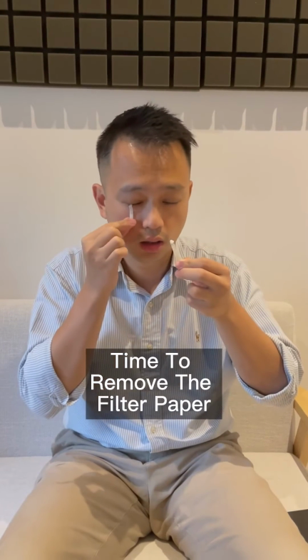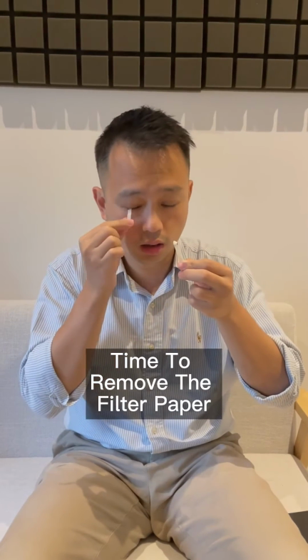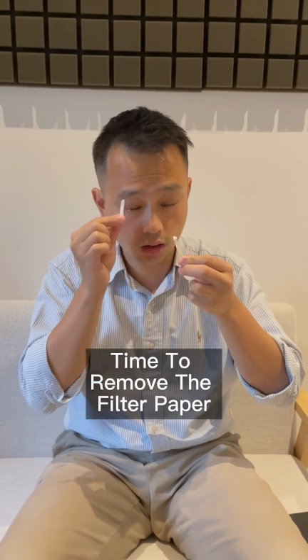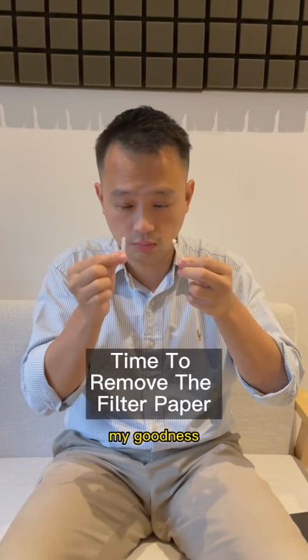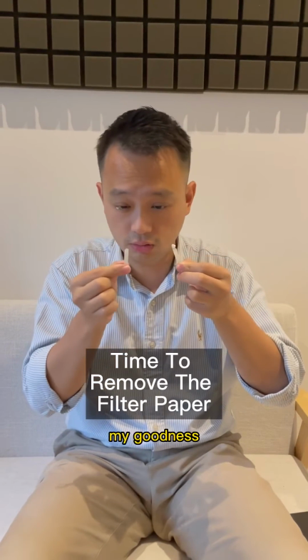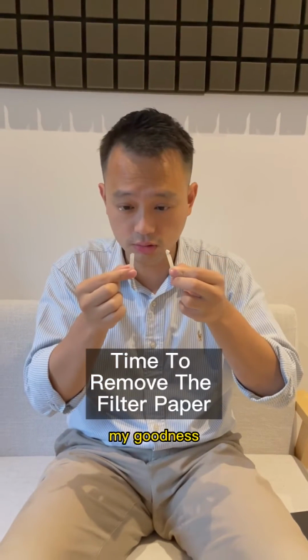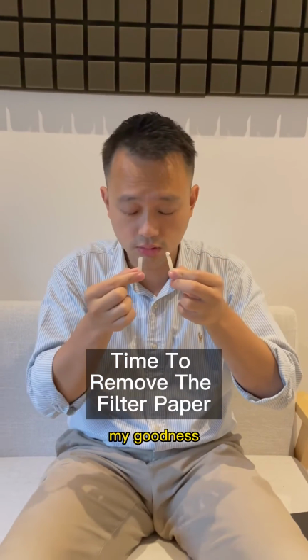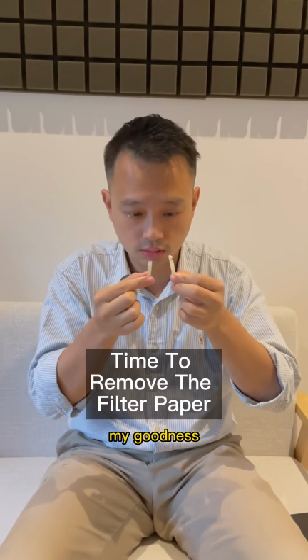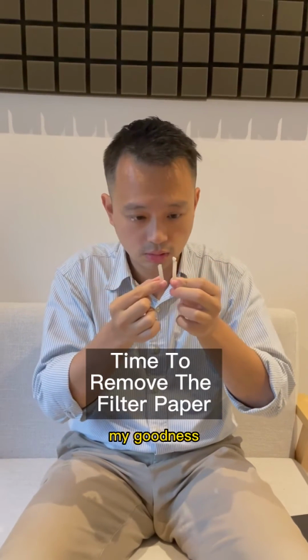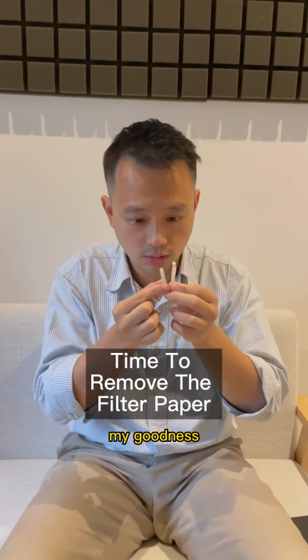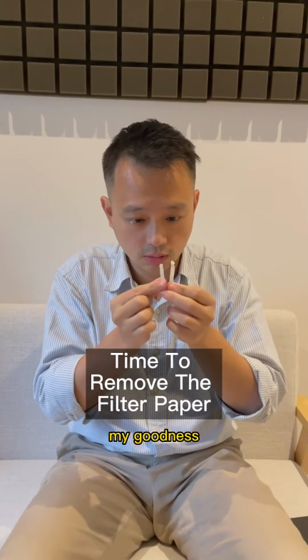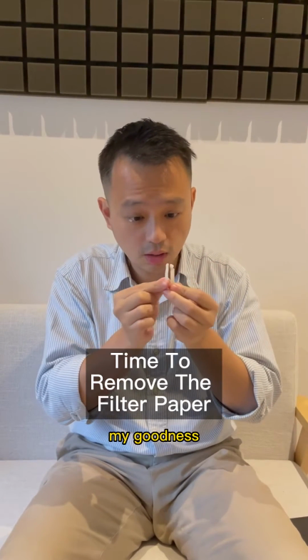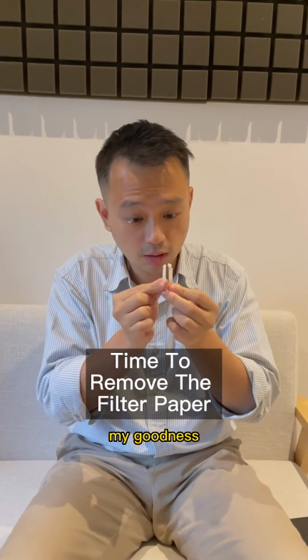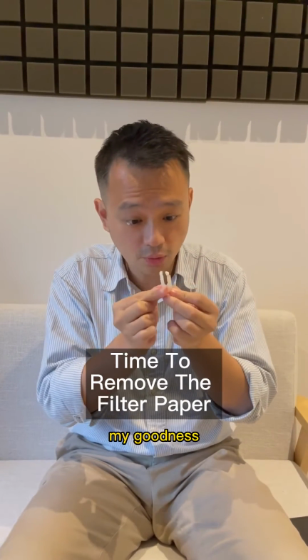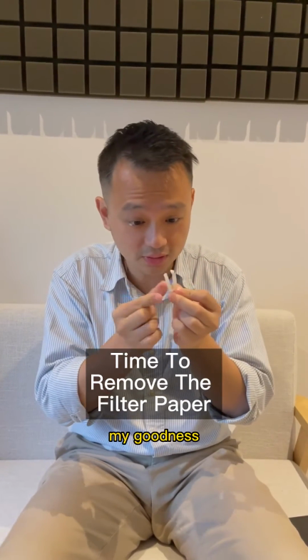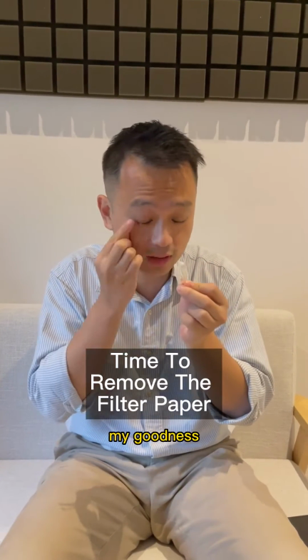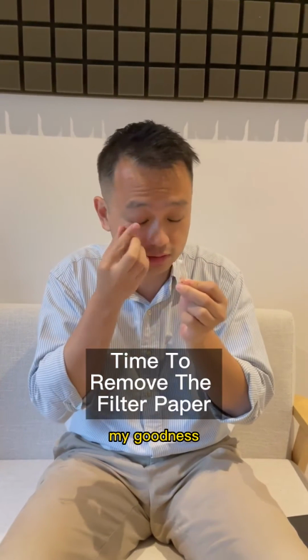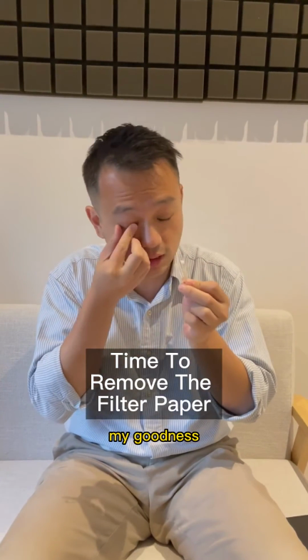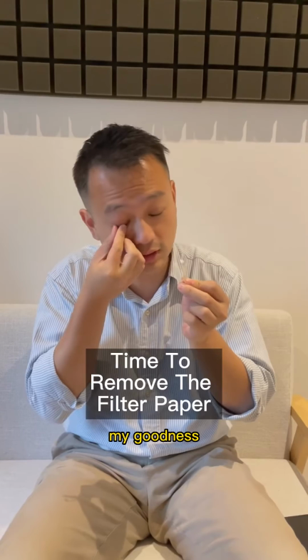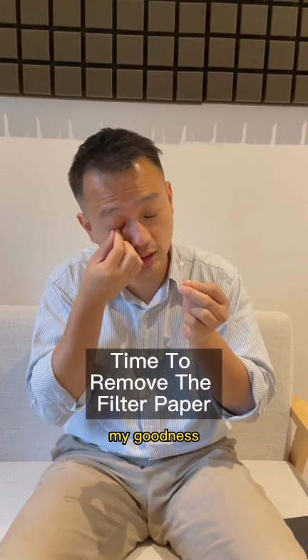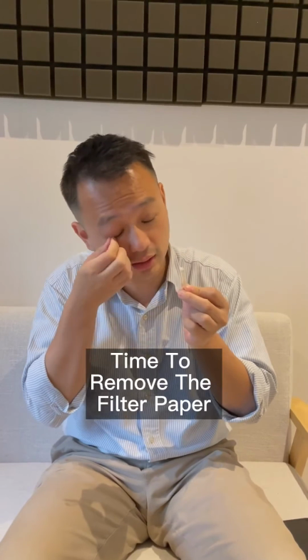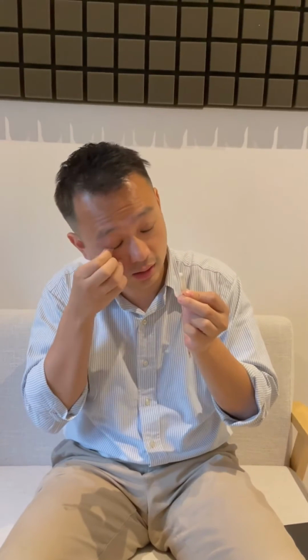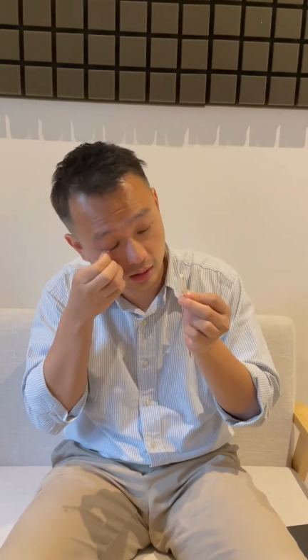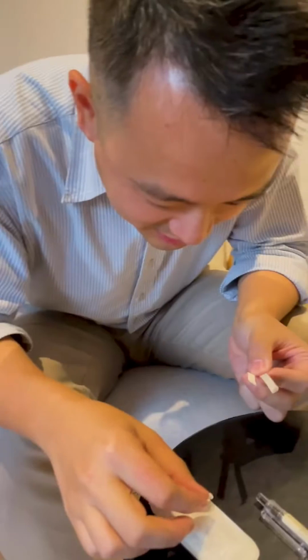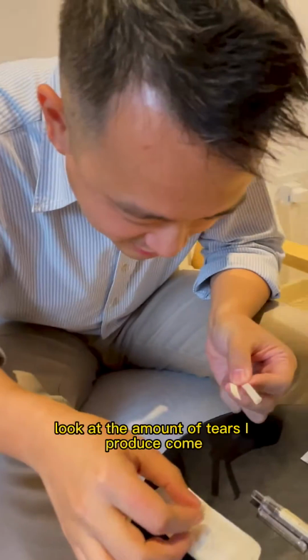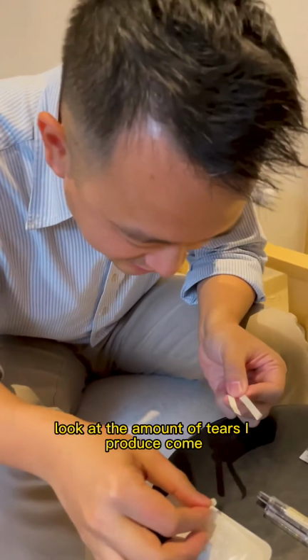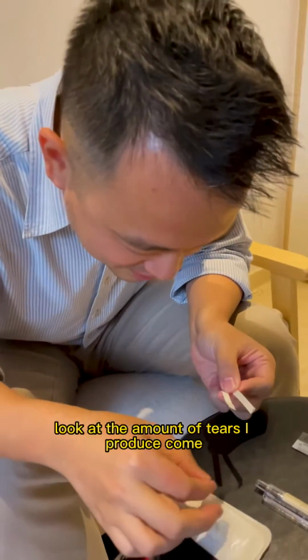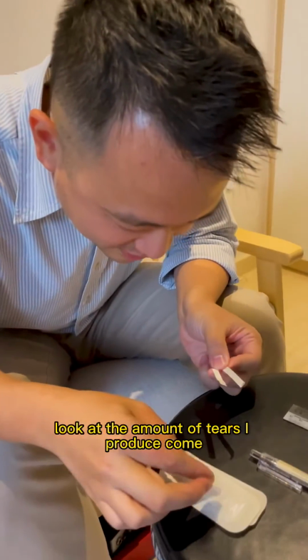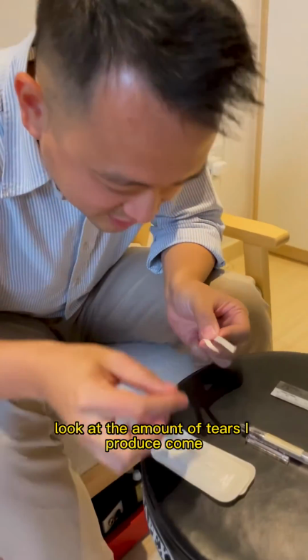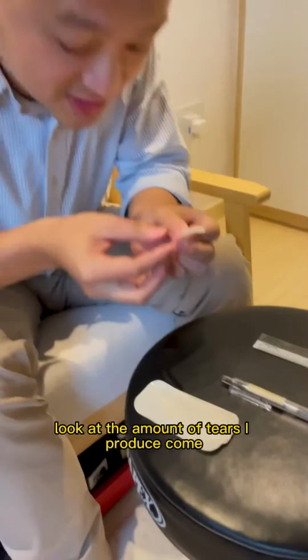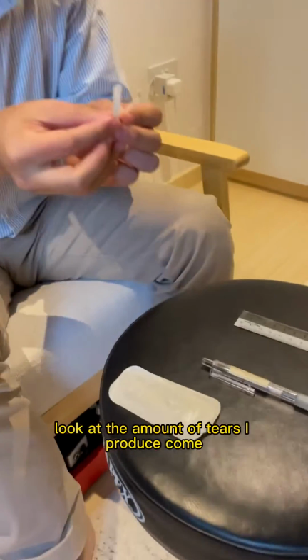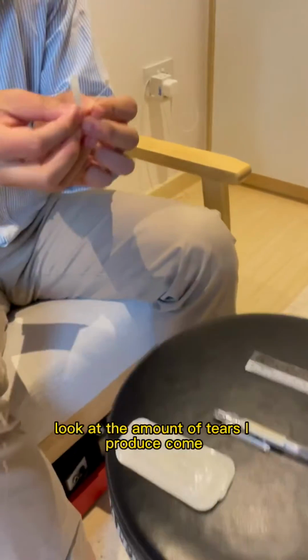Oh my goodness! It's left stuck inside! Look at the amount of tears I produce!